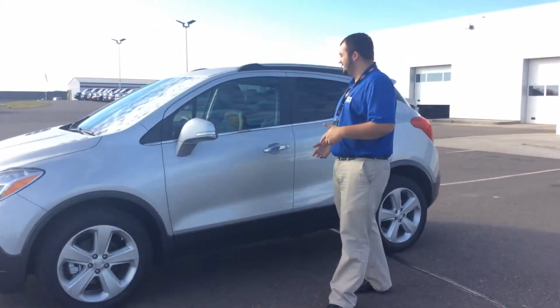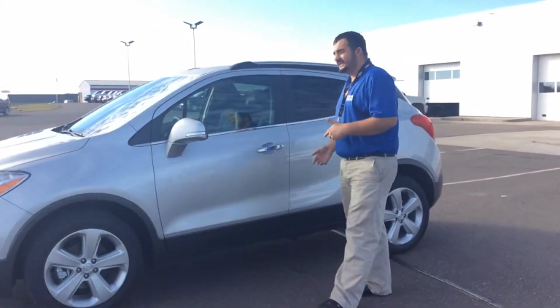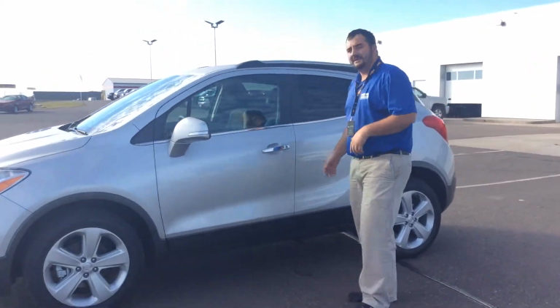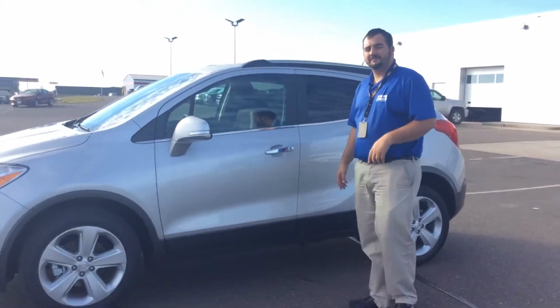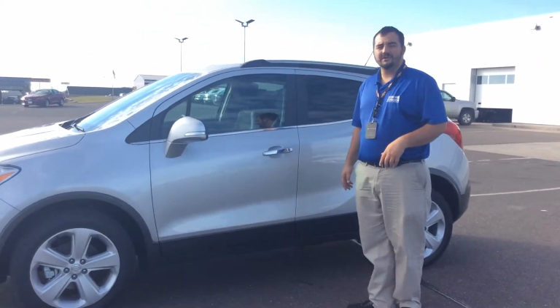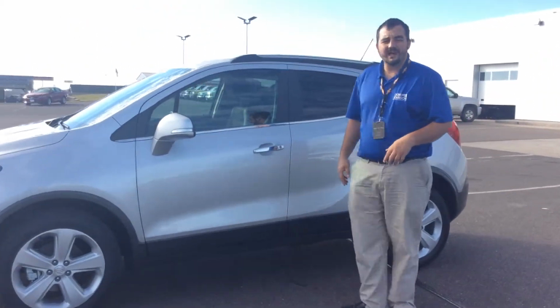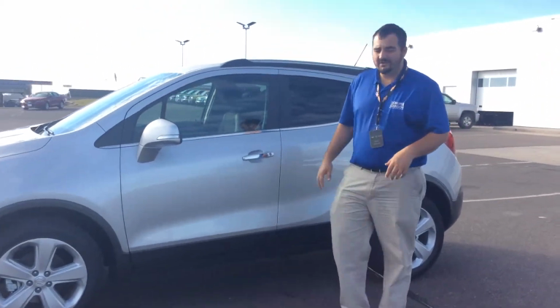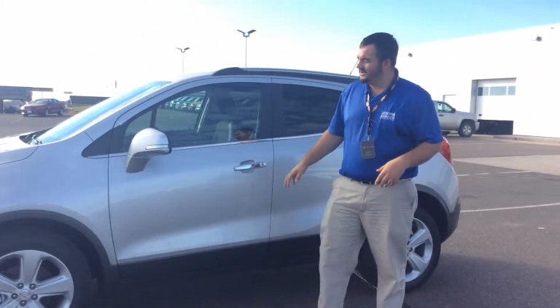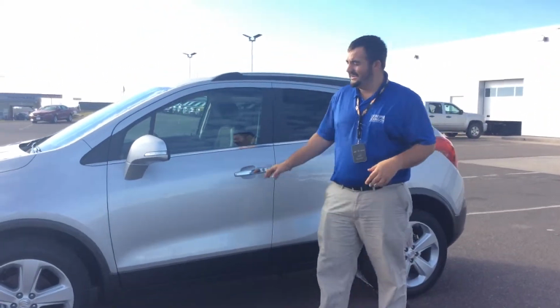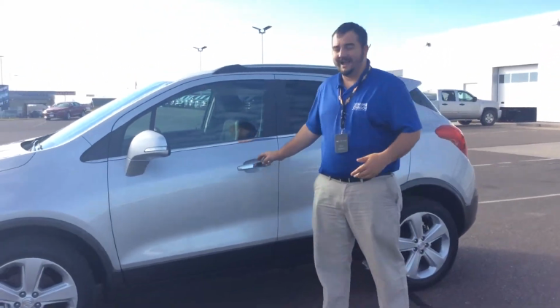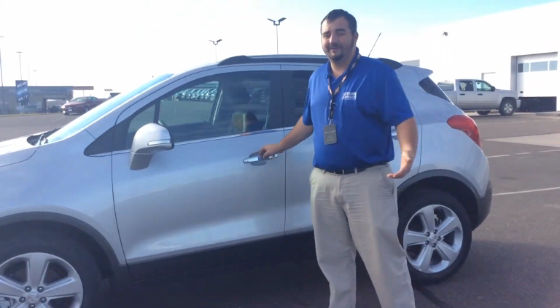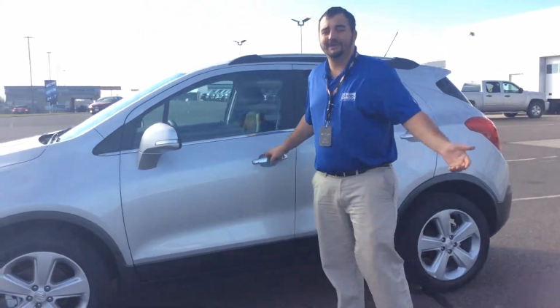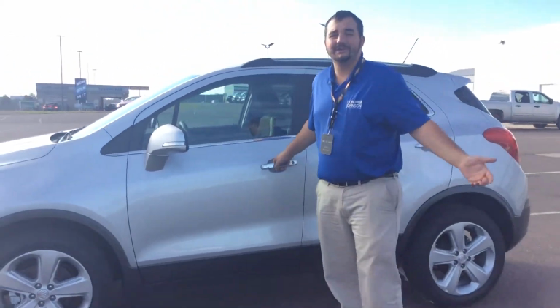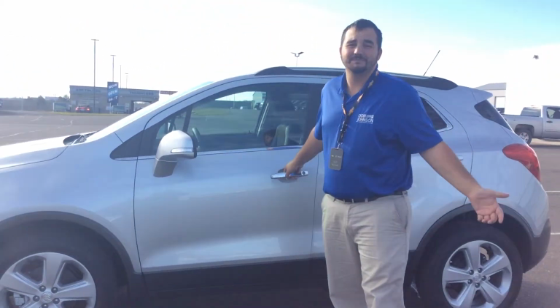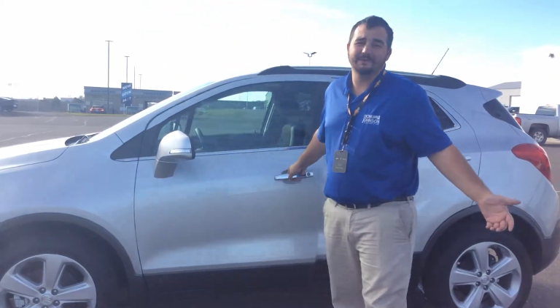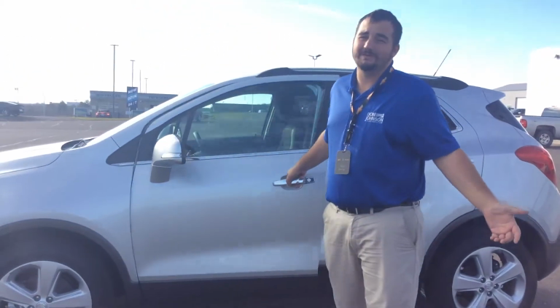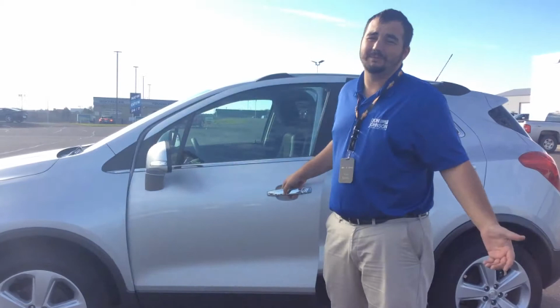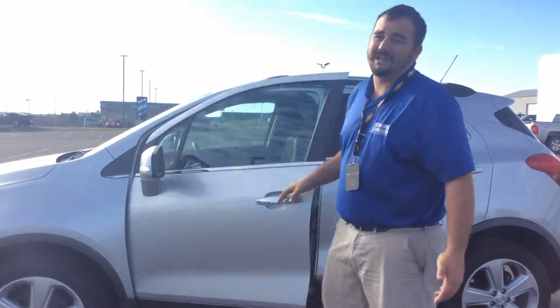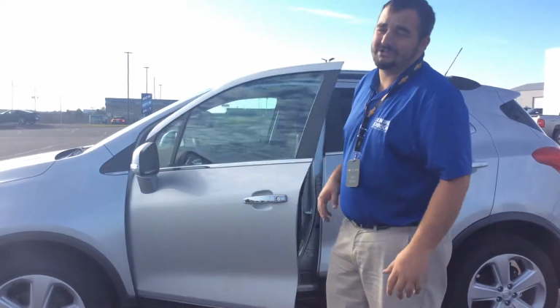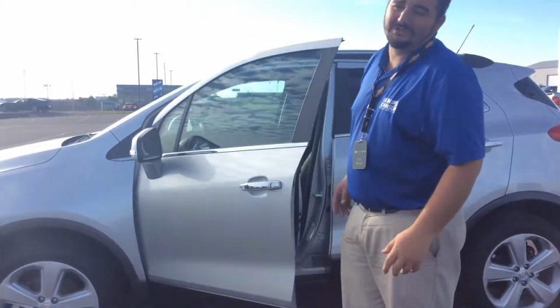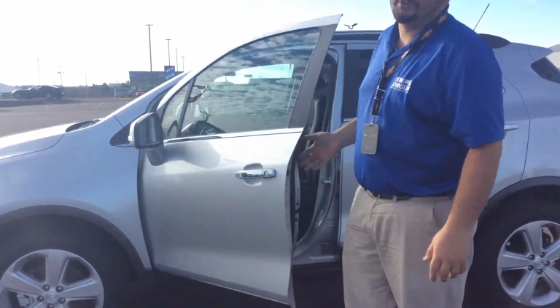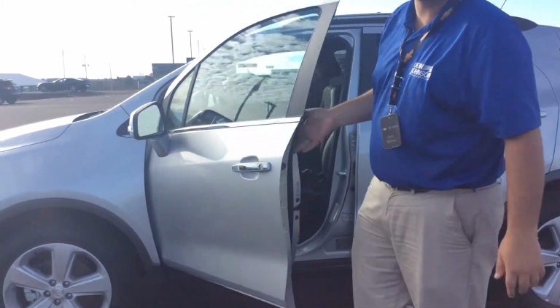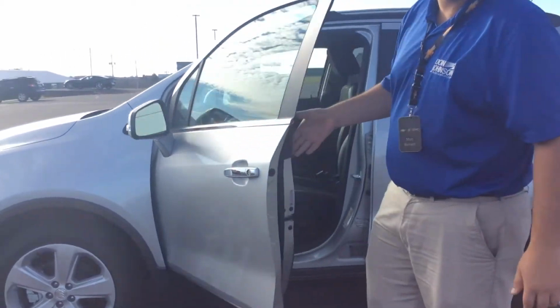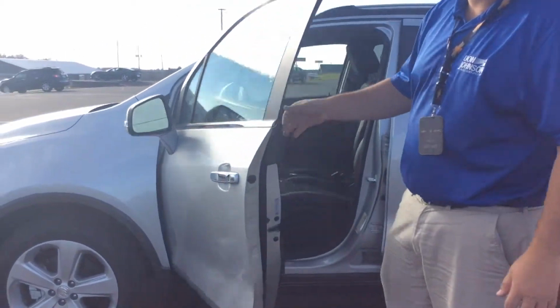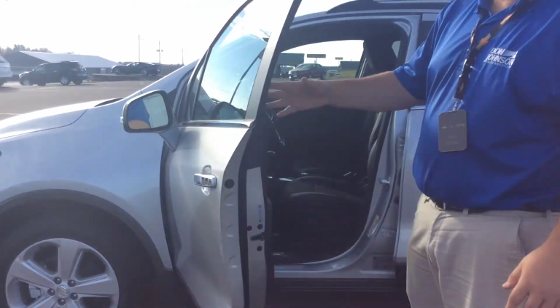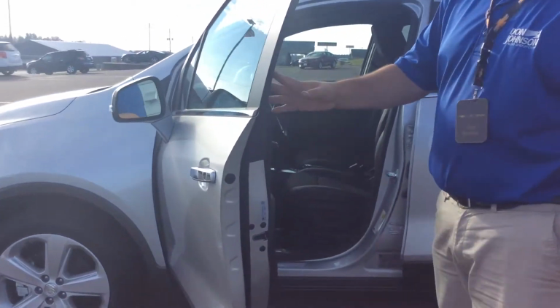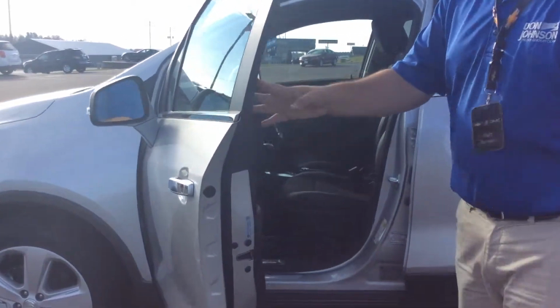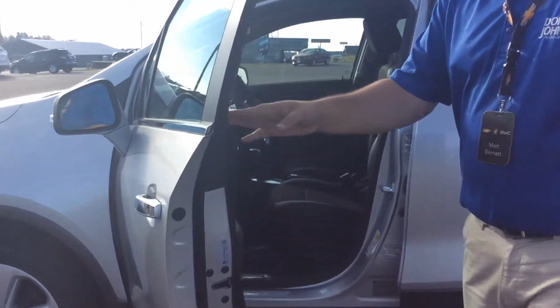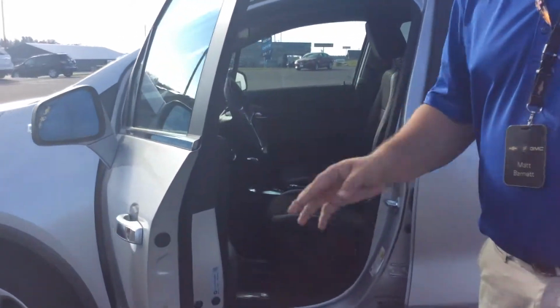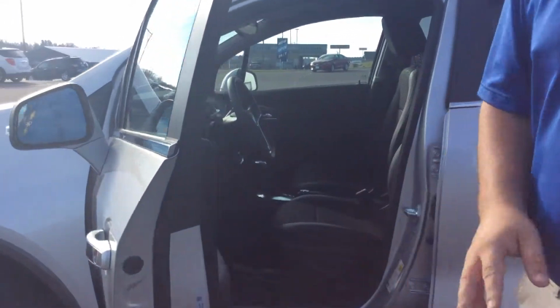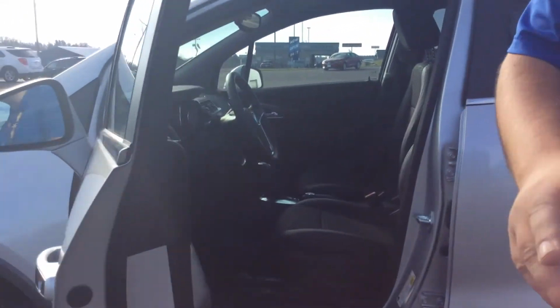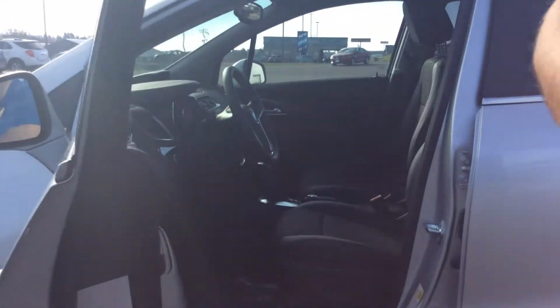The nice thing about the Buick Encore — everybody knows Buick's reputation. No secrets there. Very great vehicles.